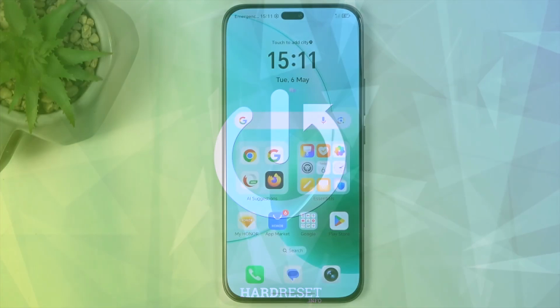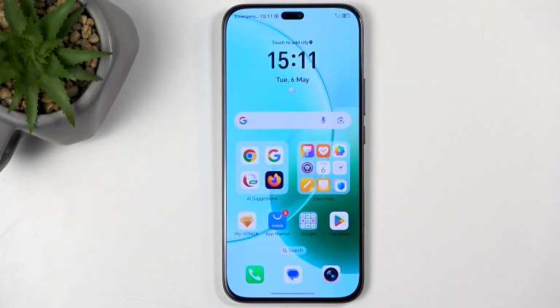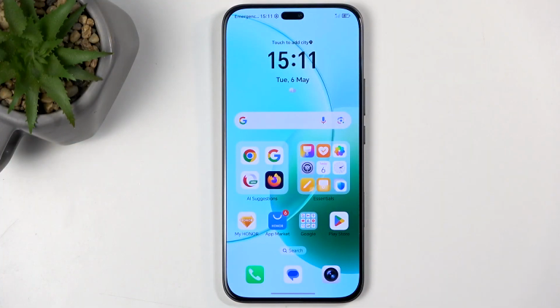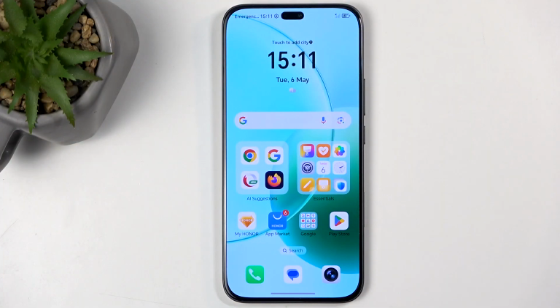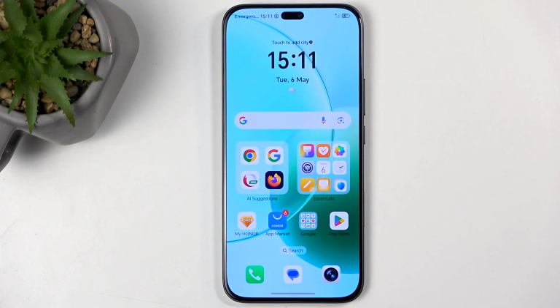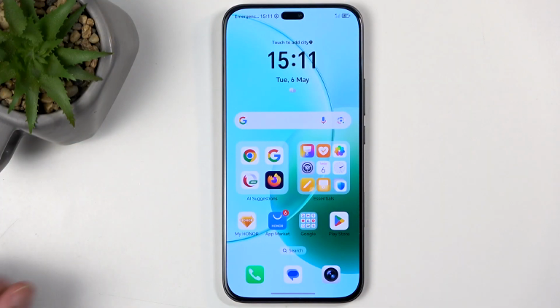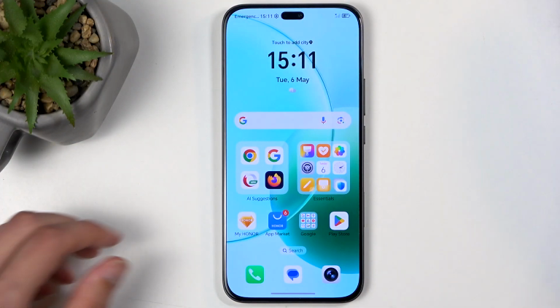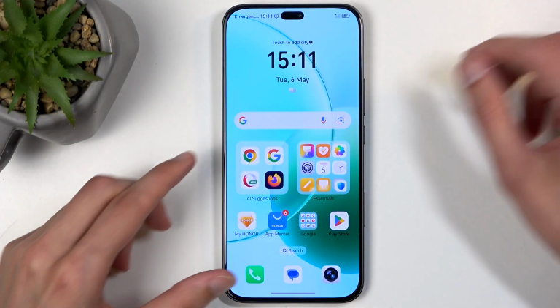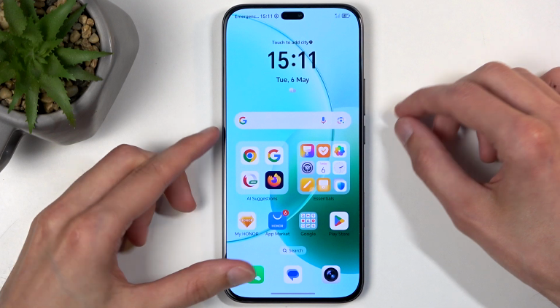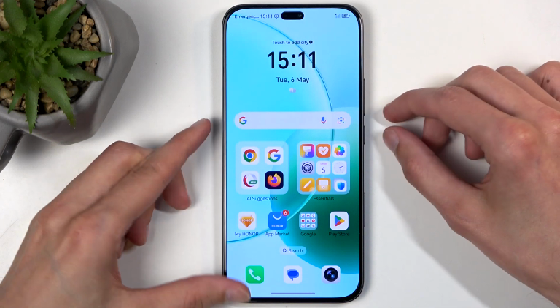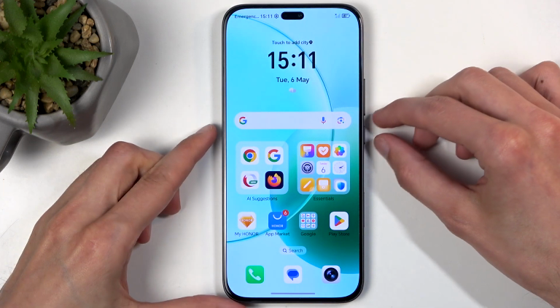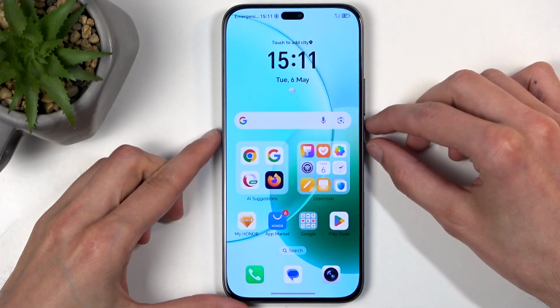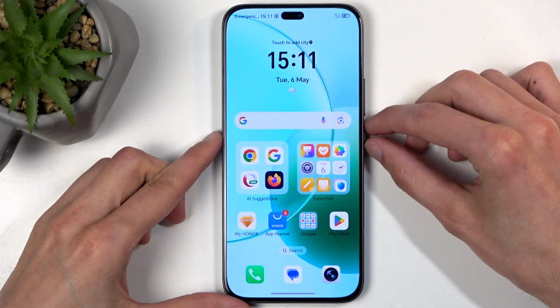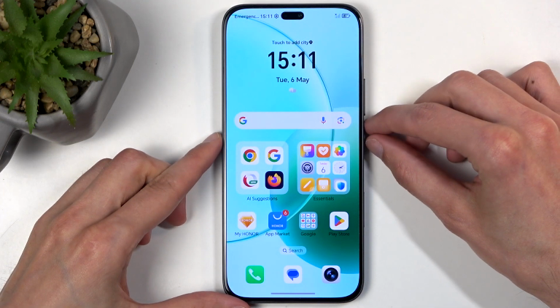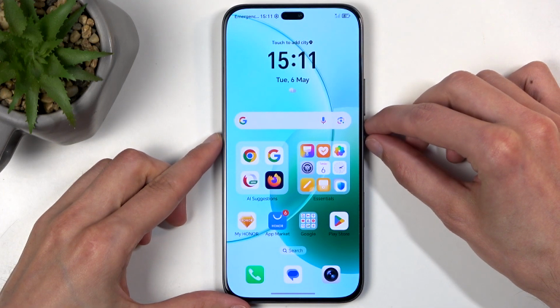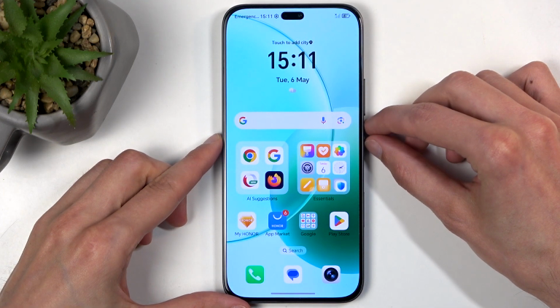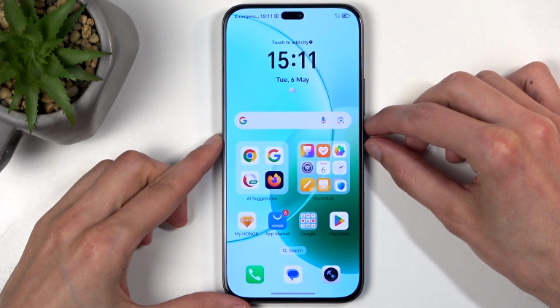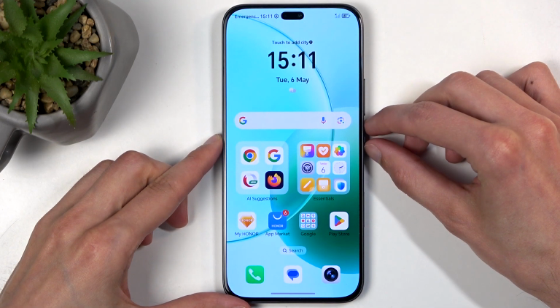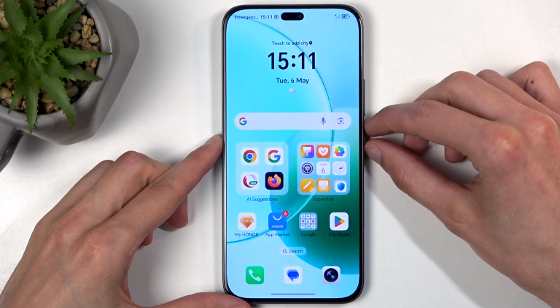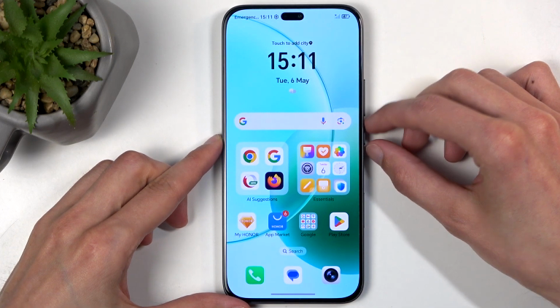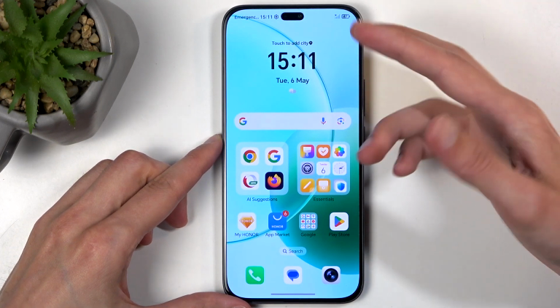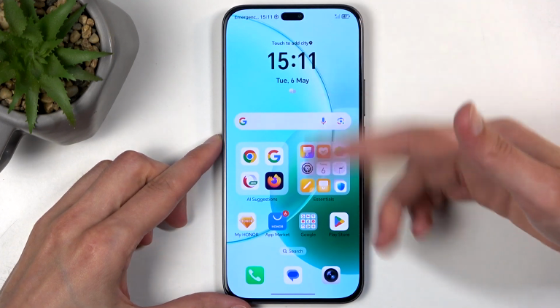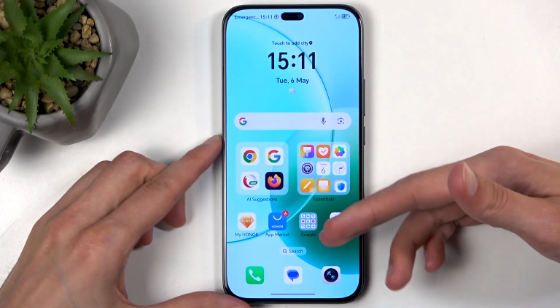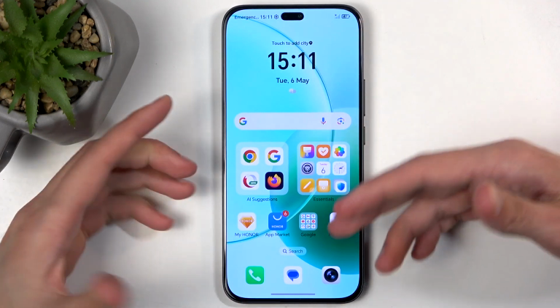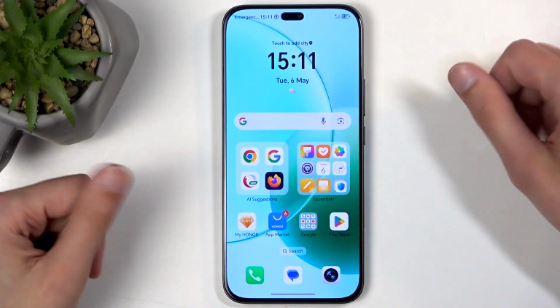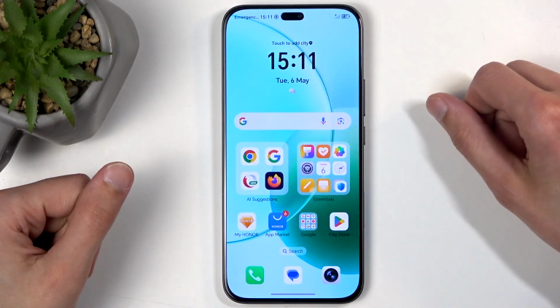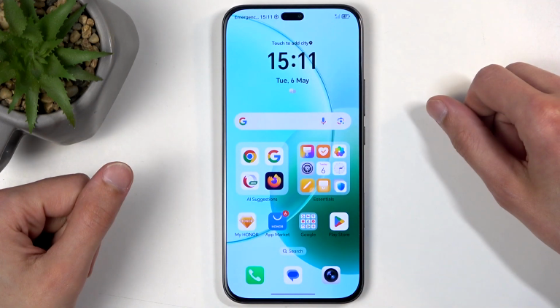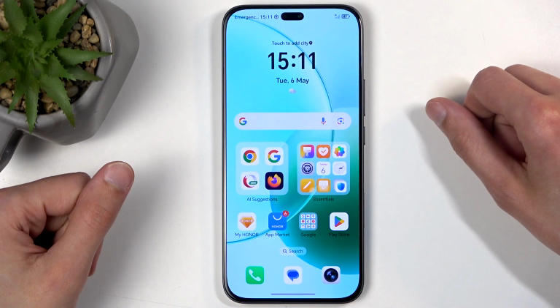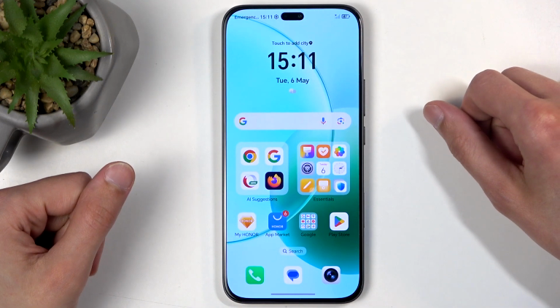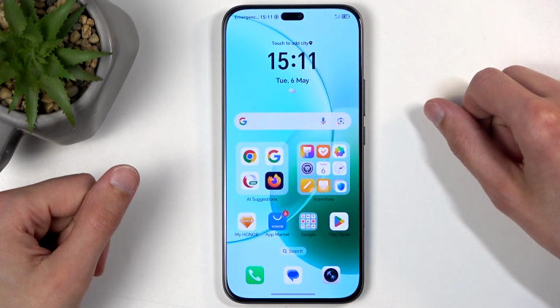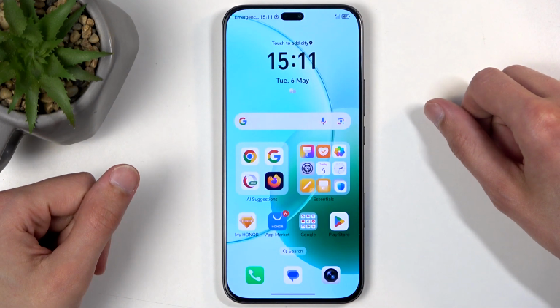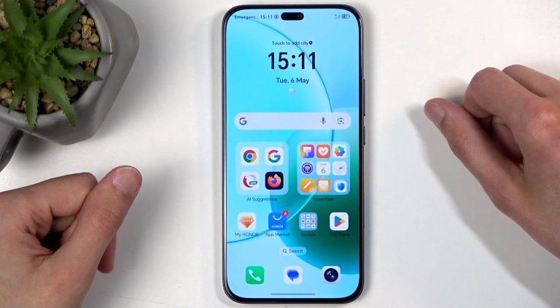To get started, you'll want to open up content that you wish to capture. I'll be using the home screen as an example for this, so it's already open and visible on my screen.